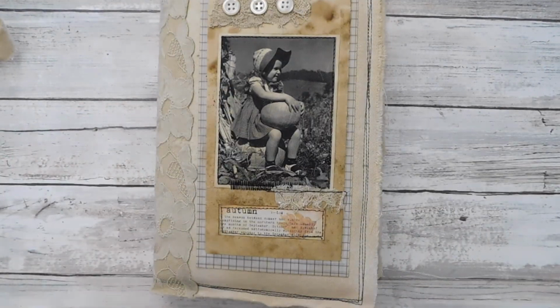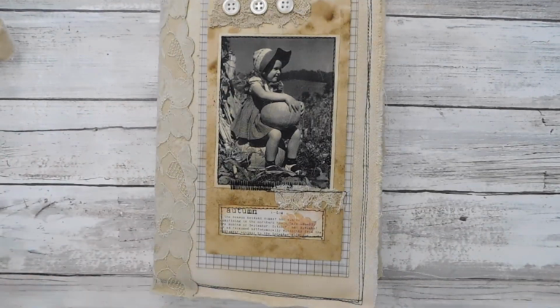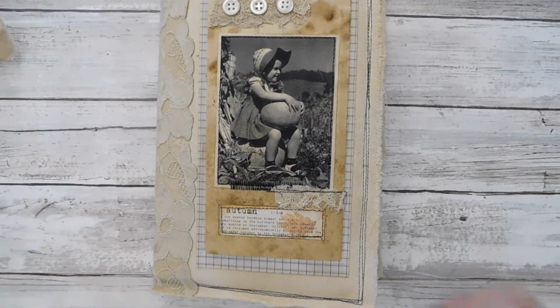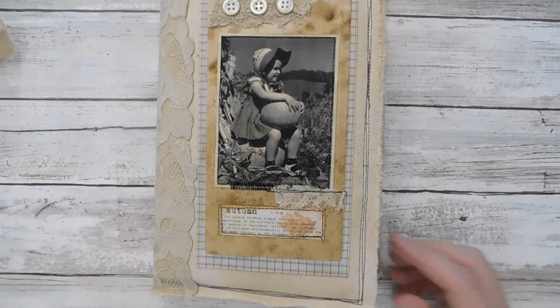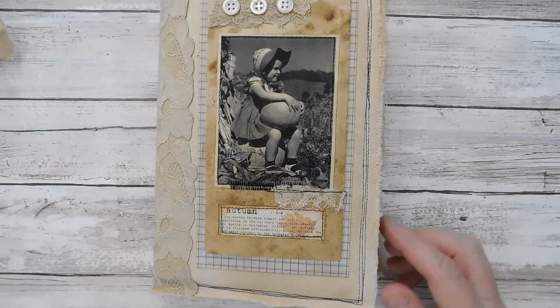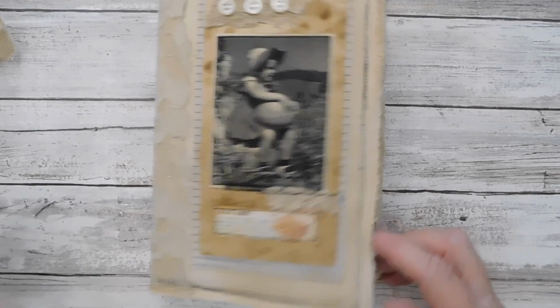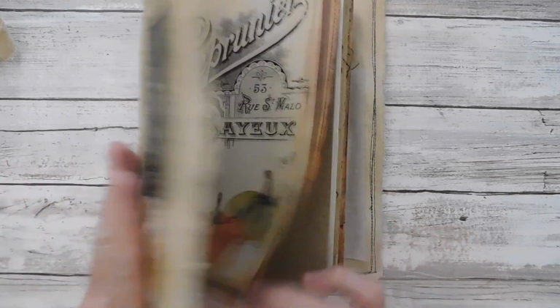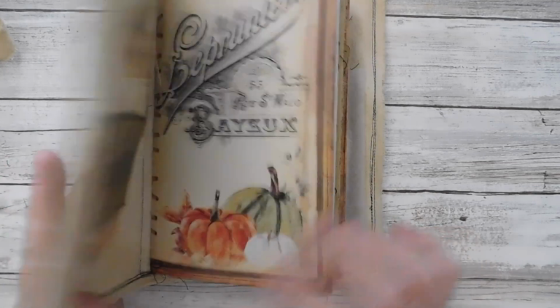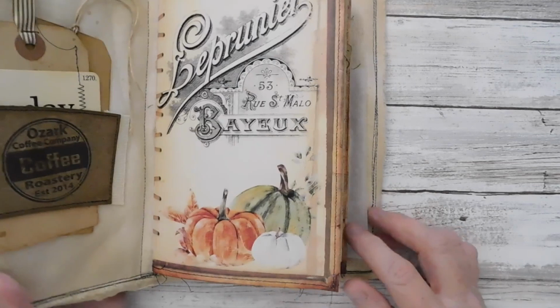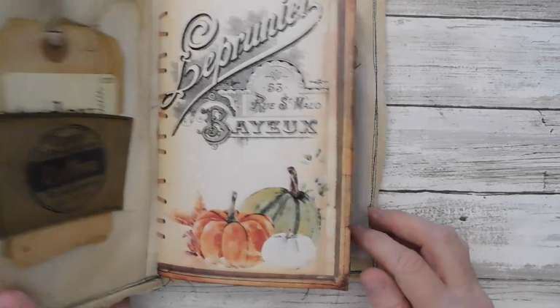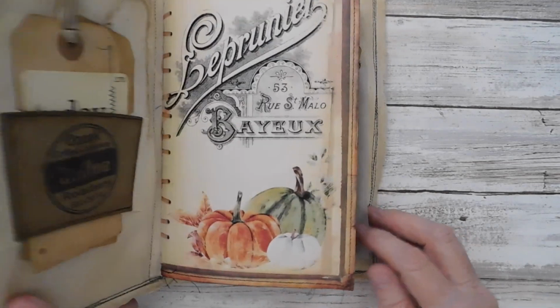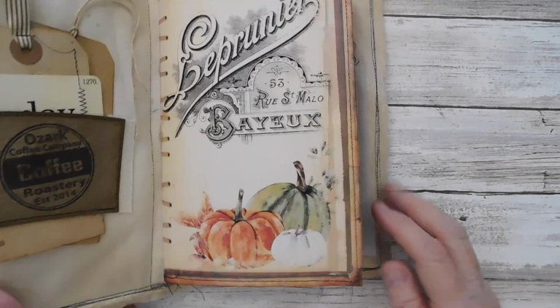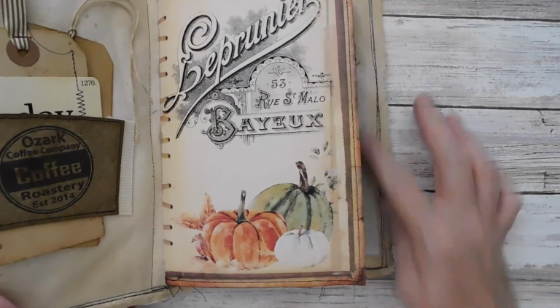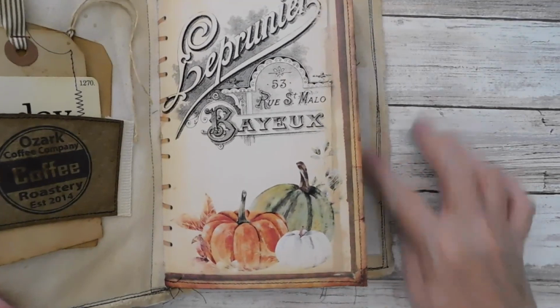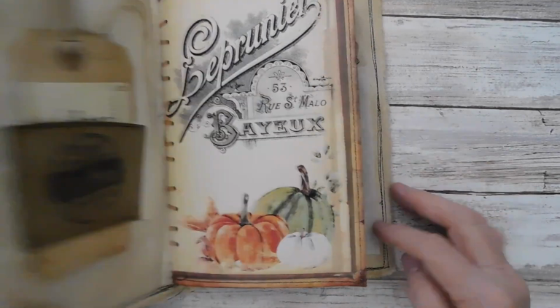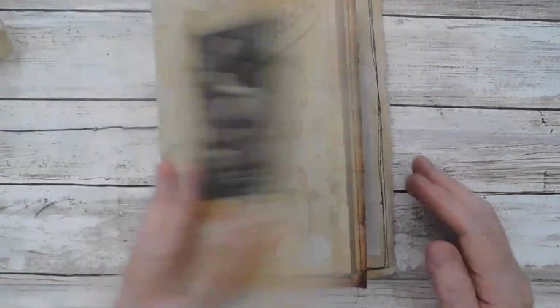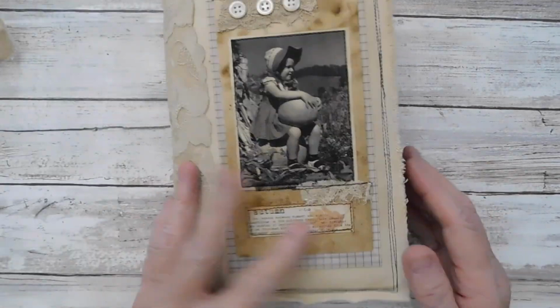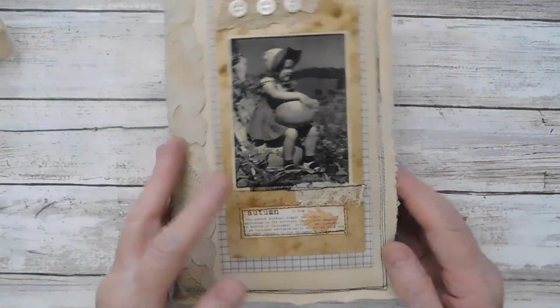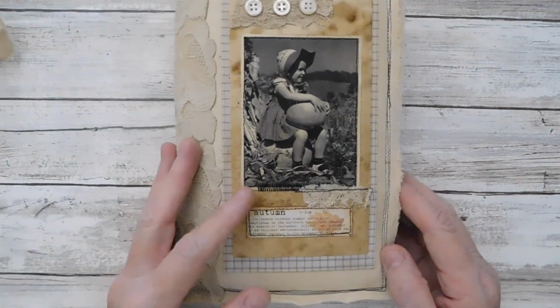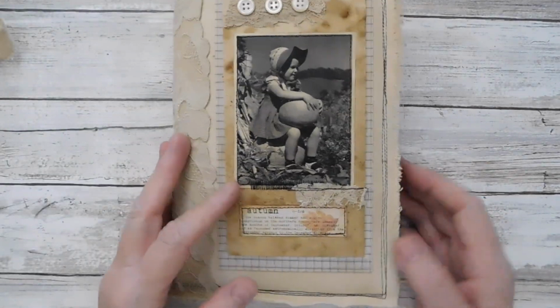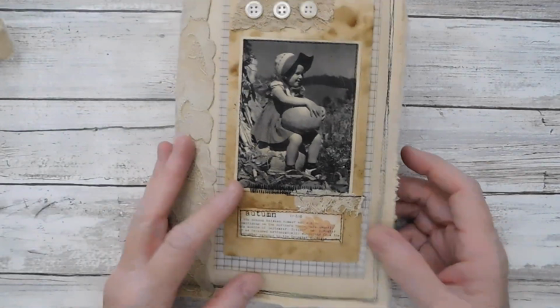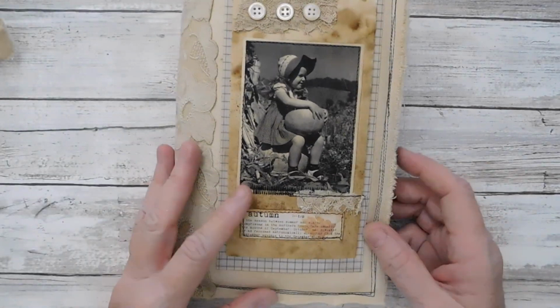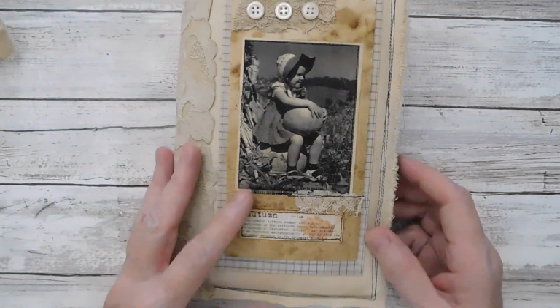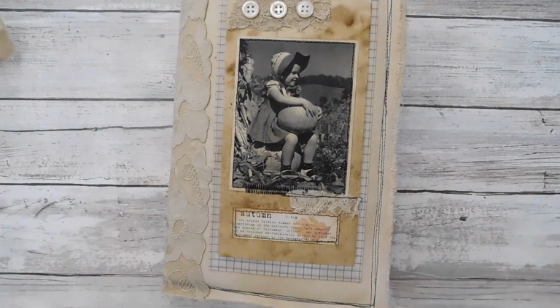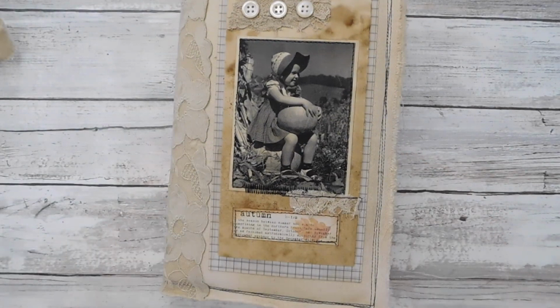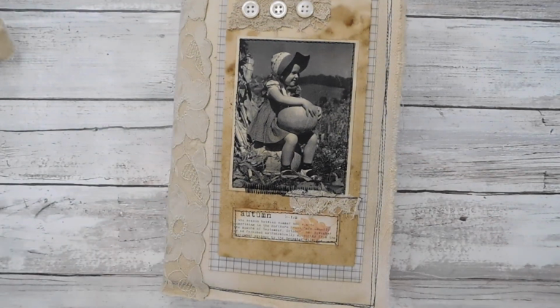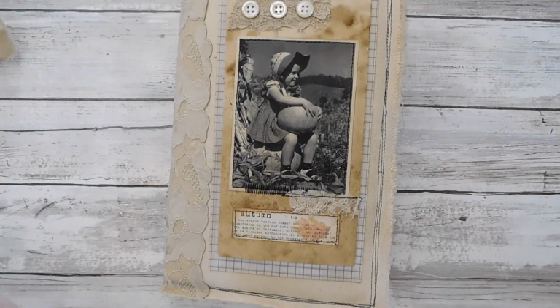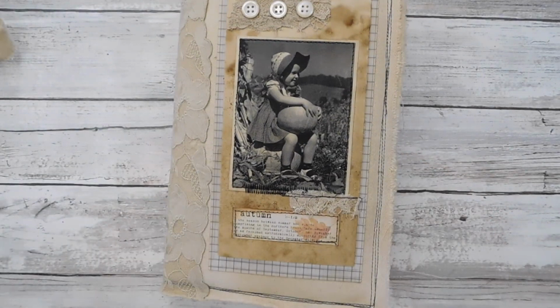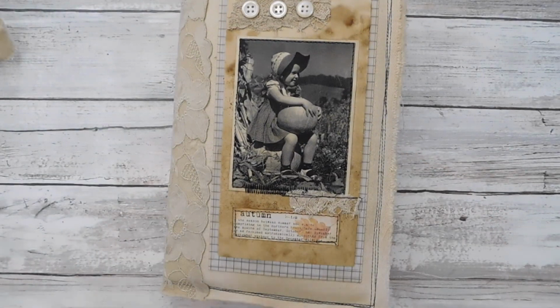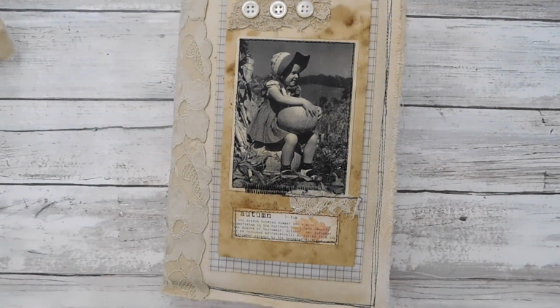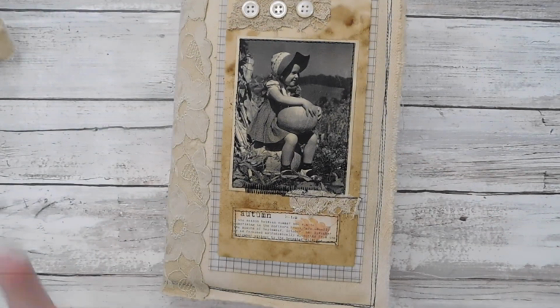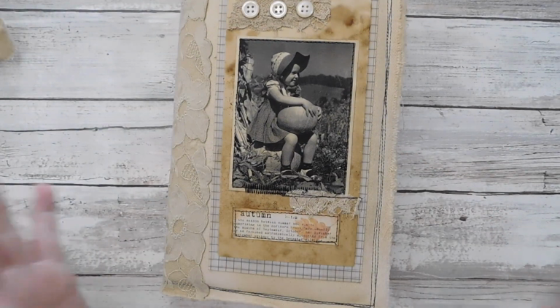The page is, of course, being smaller, and it is fall themed.